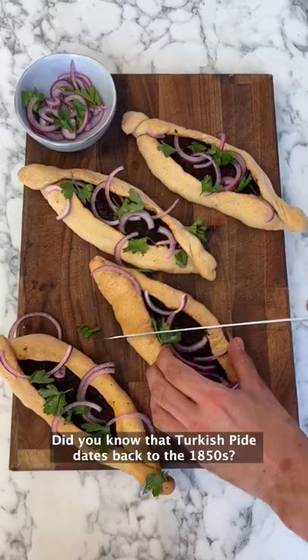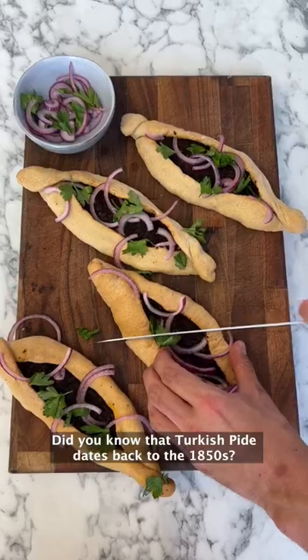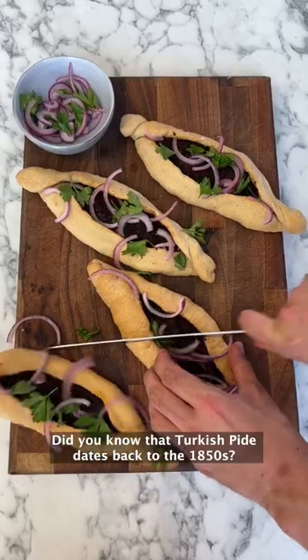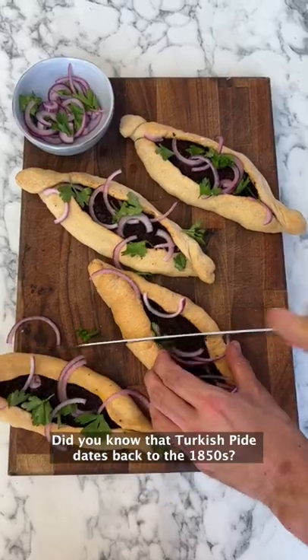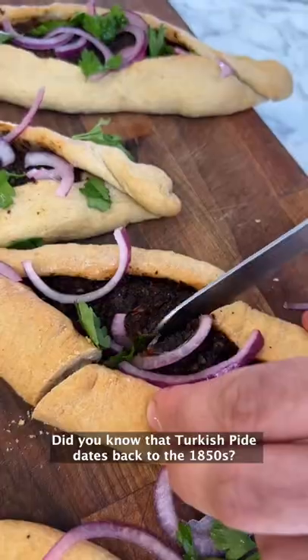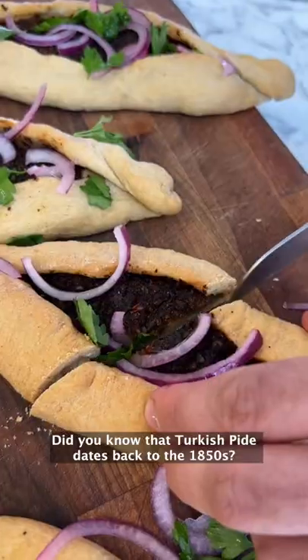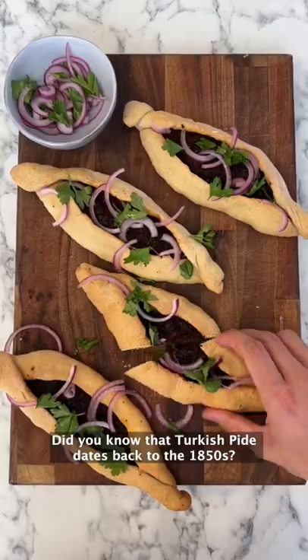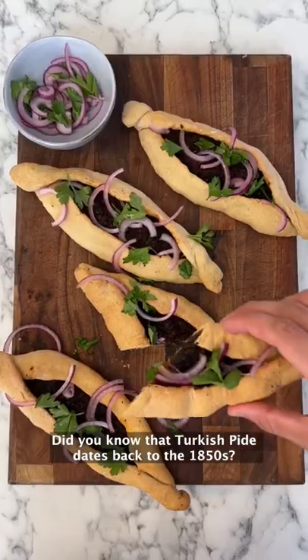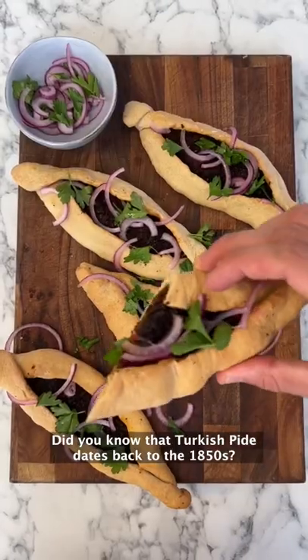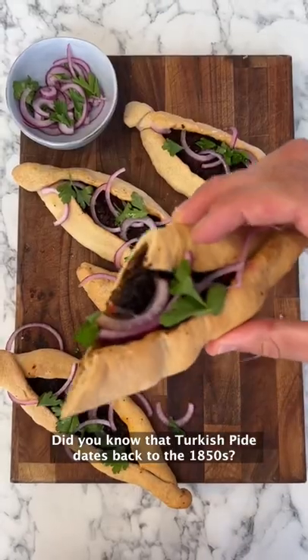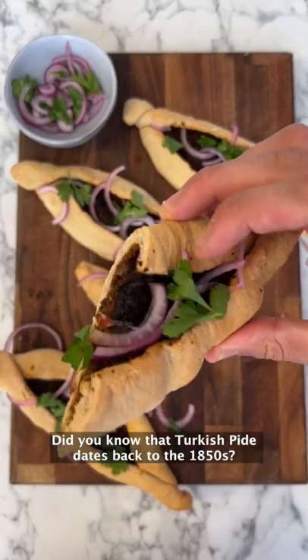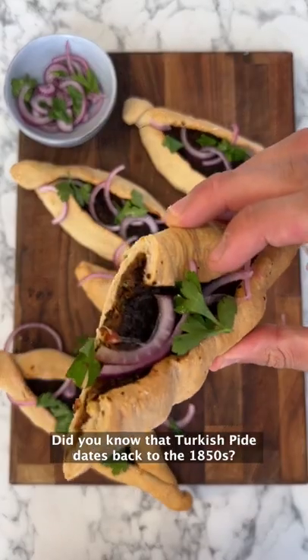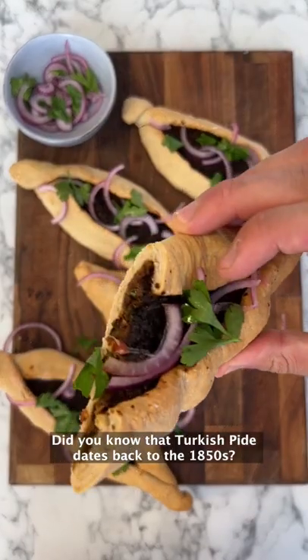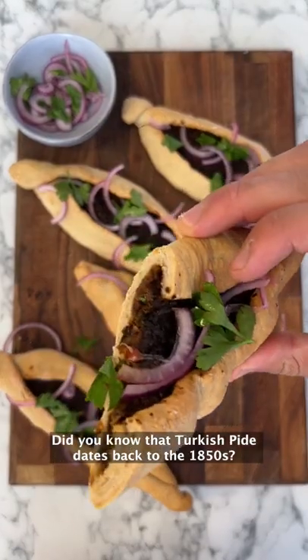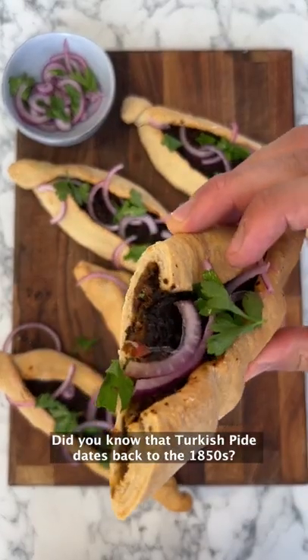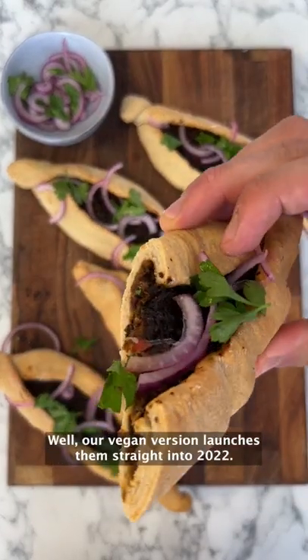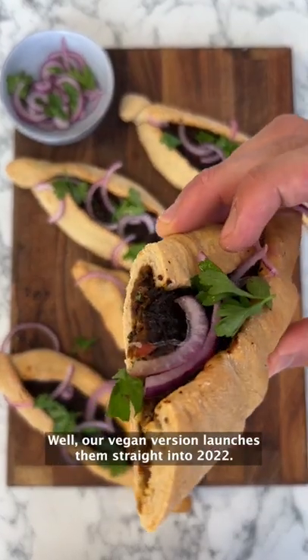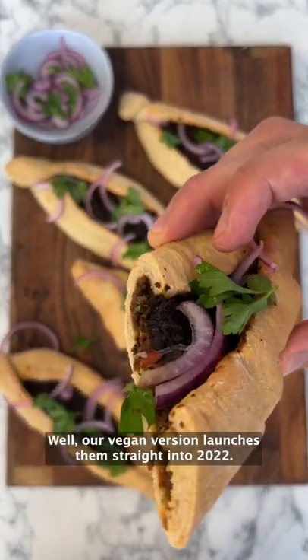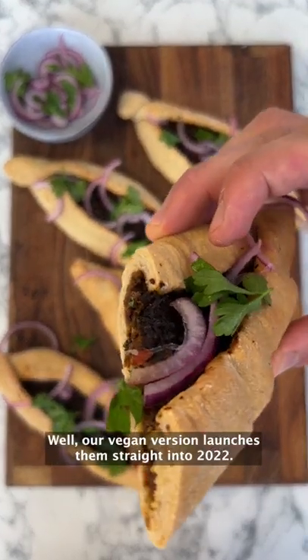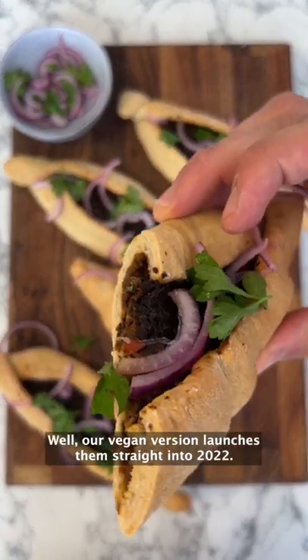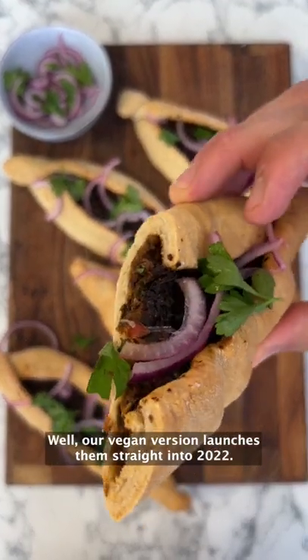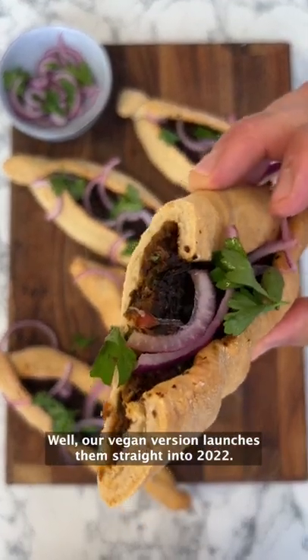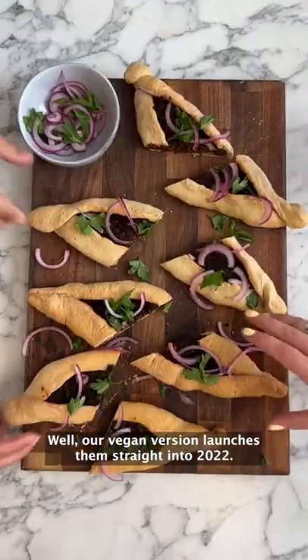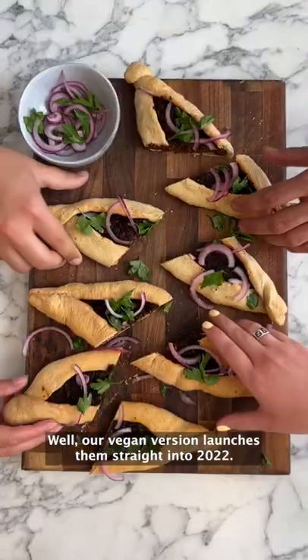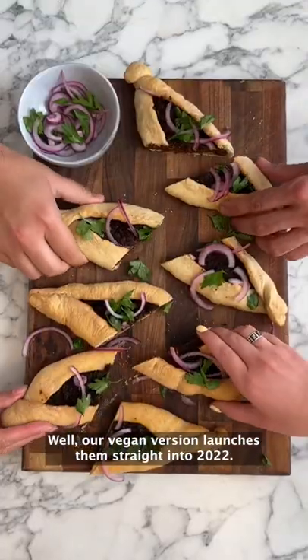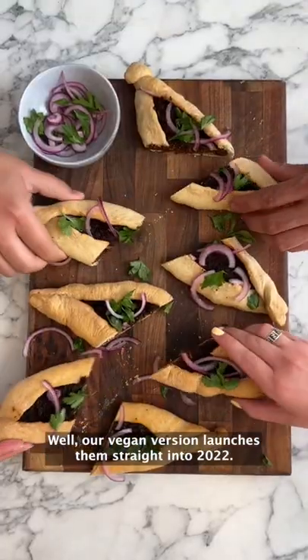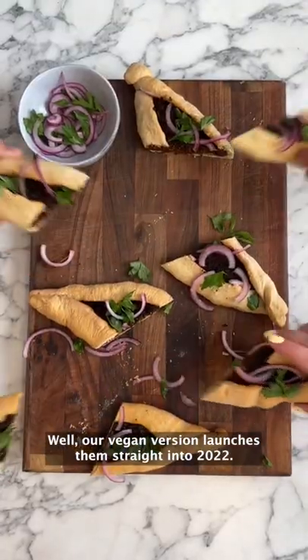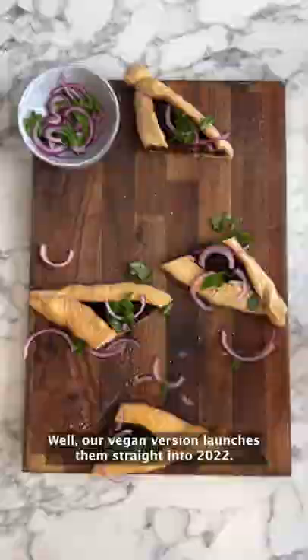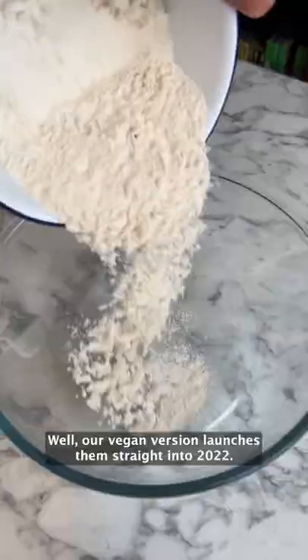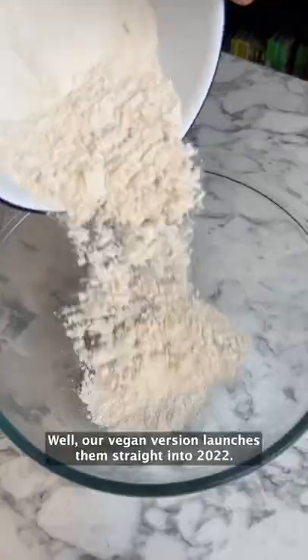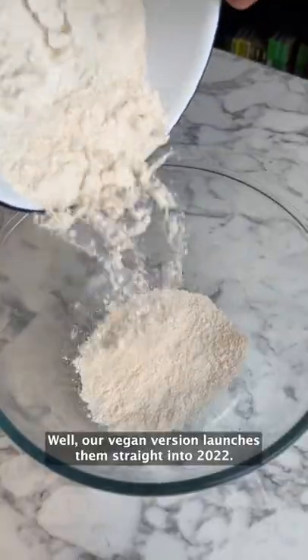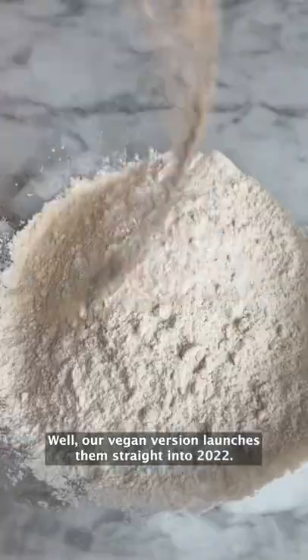Did you know that Turkish Pide dates back to the 1850s? Well, our vegan version launches them straight into 2022.